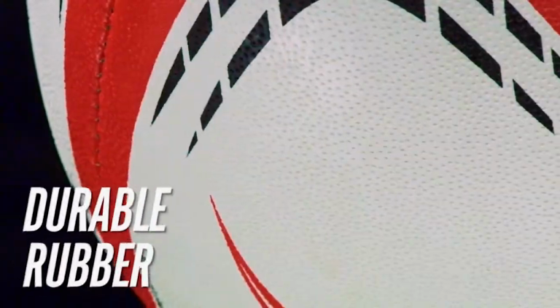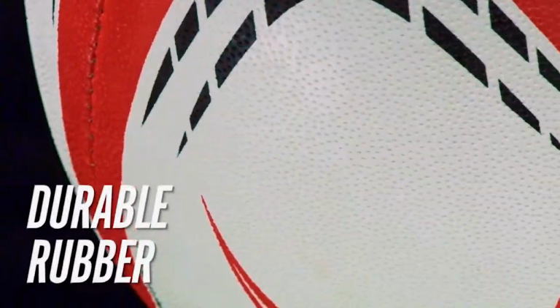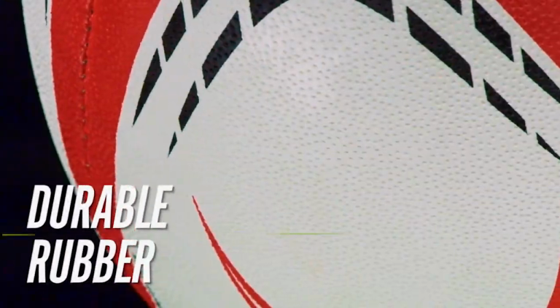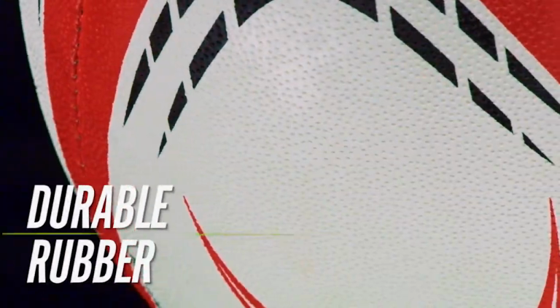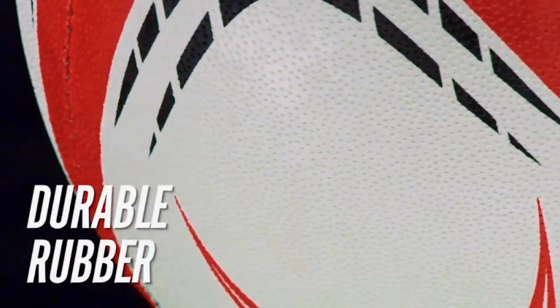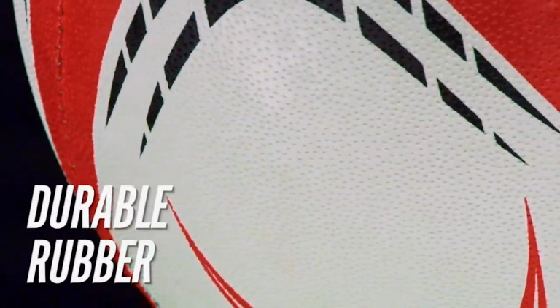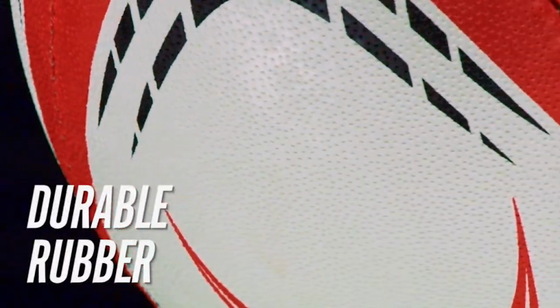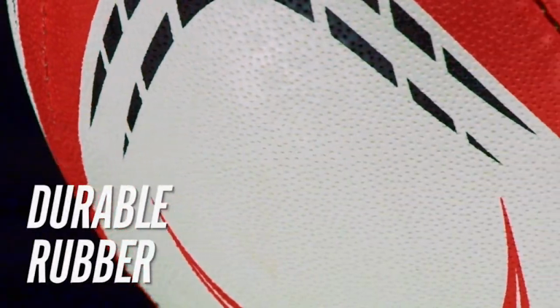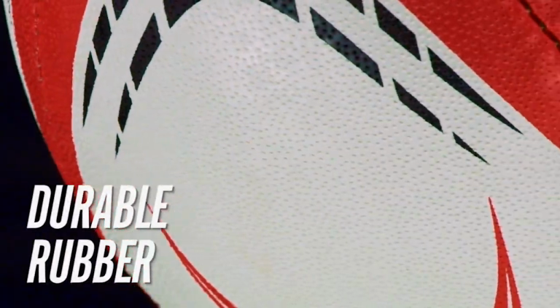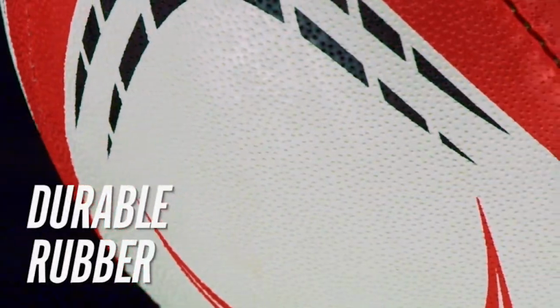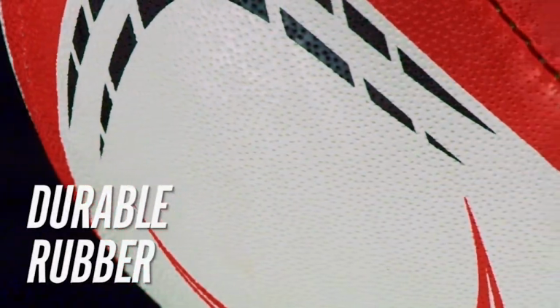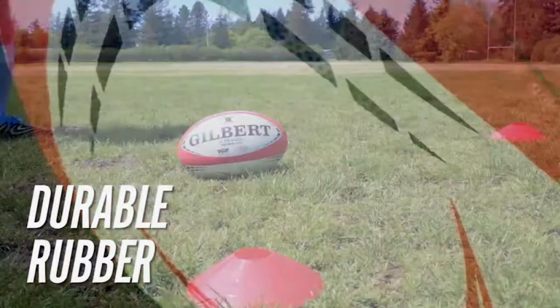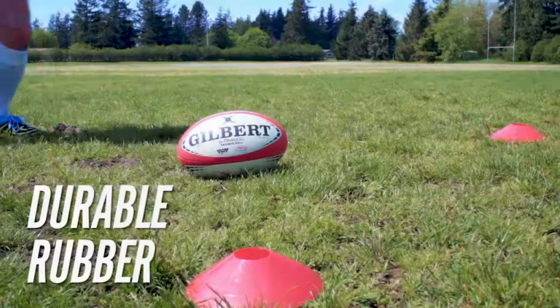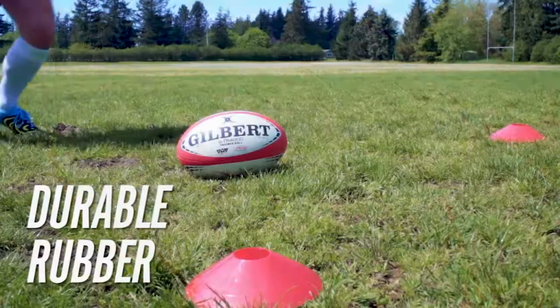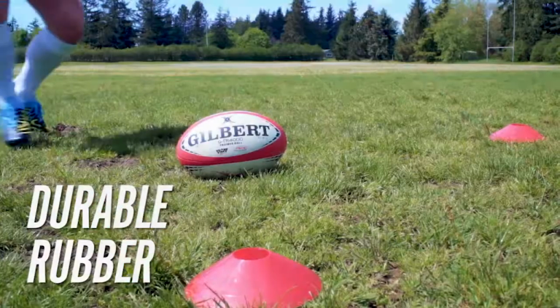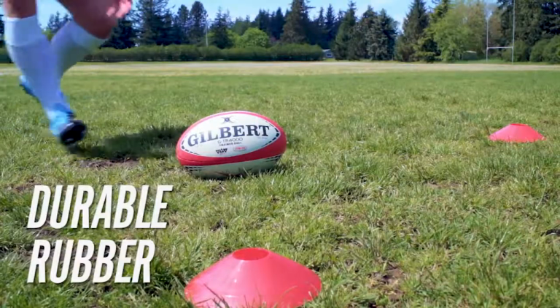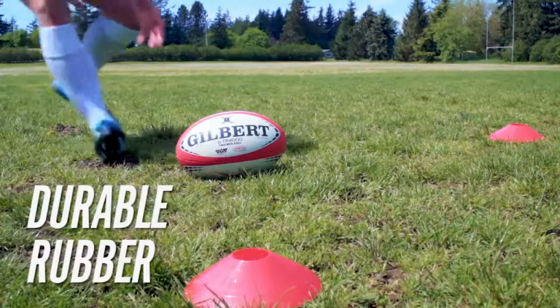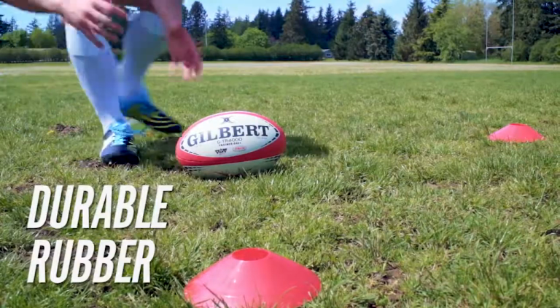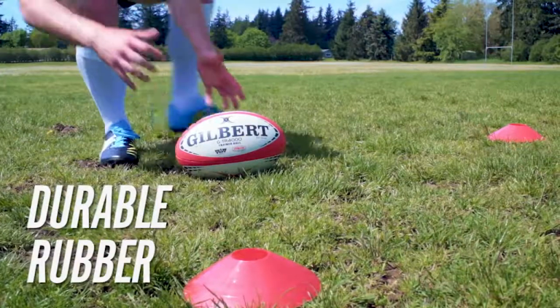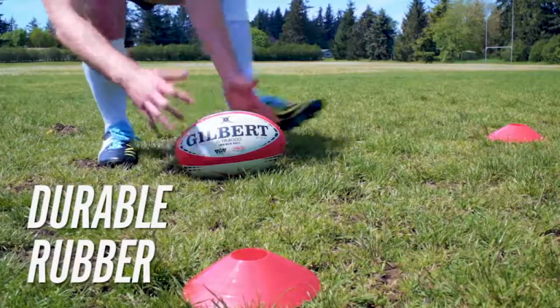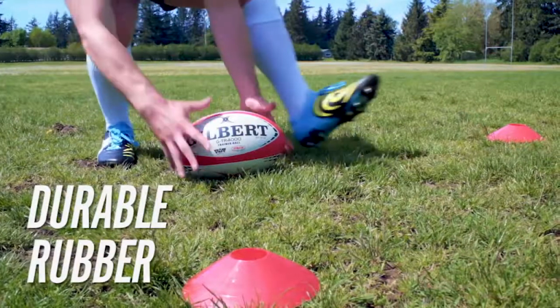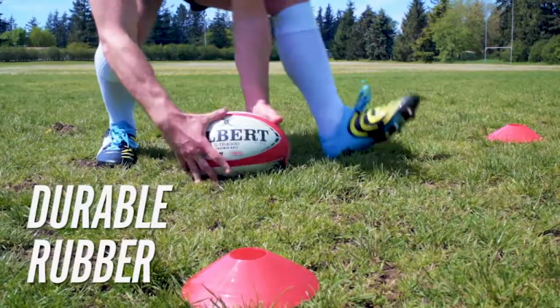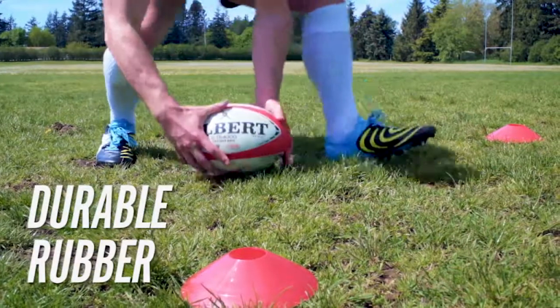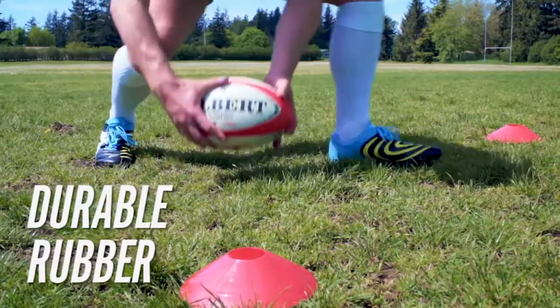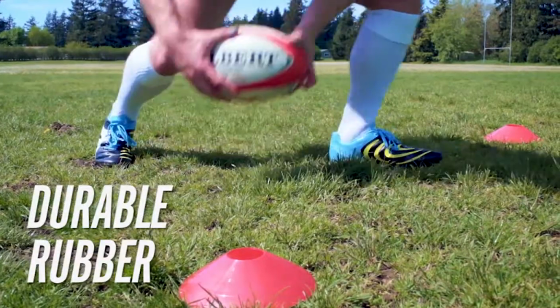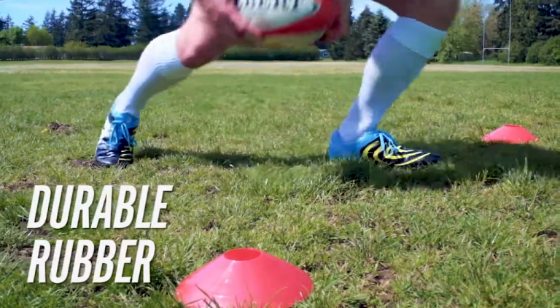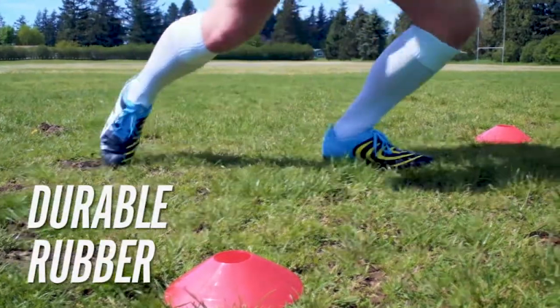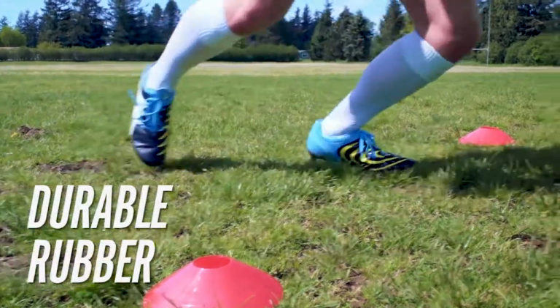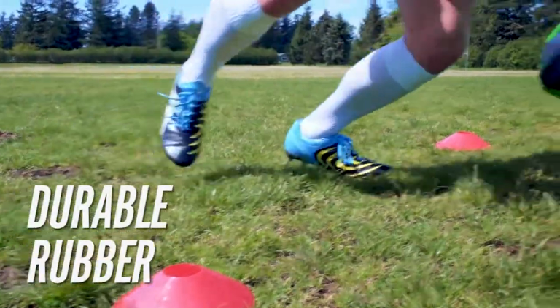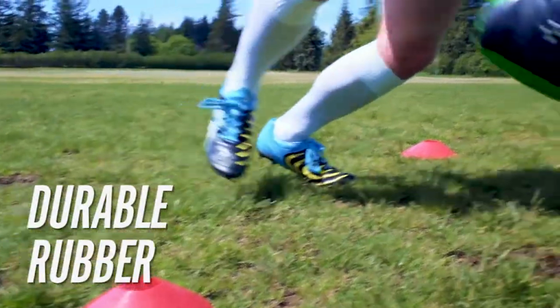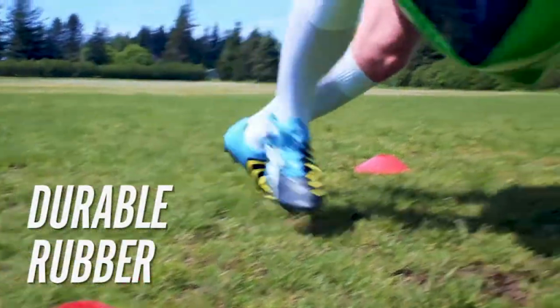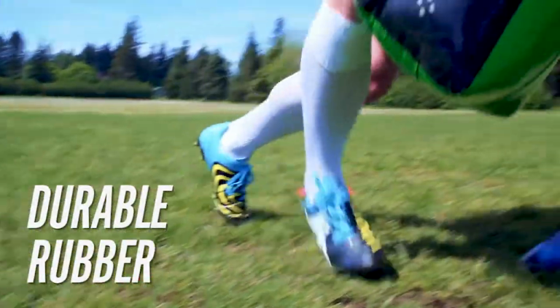Featuring a durable rubber exterior, this ball was built to endure through aggressive training and practice.